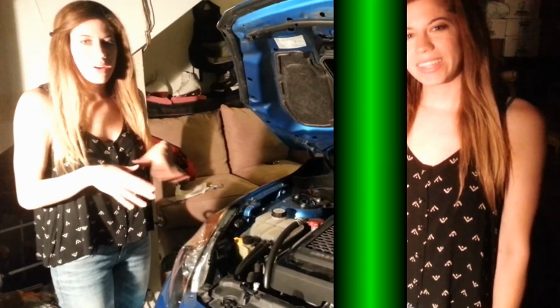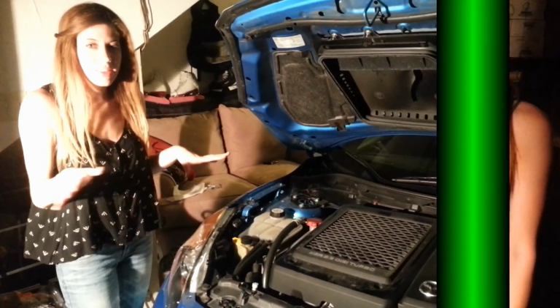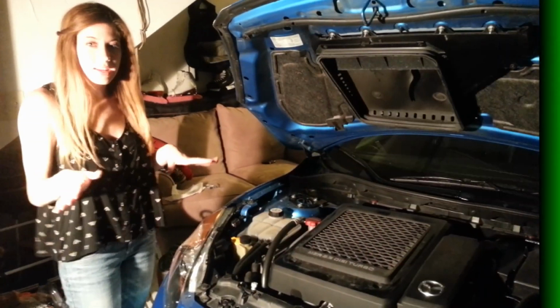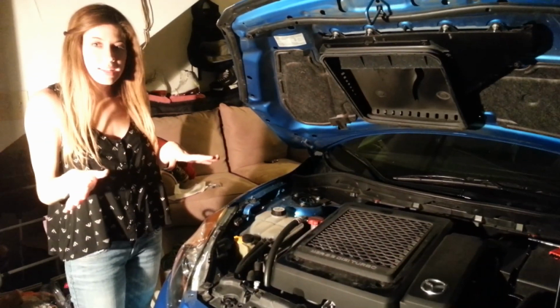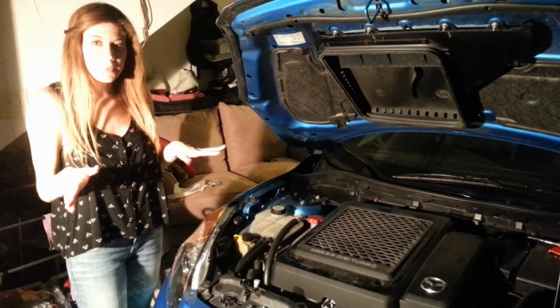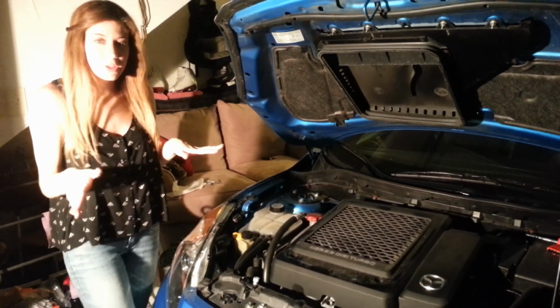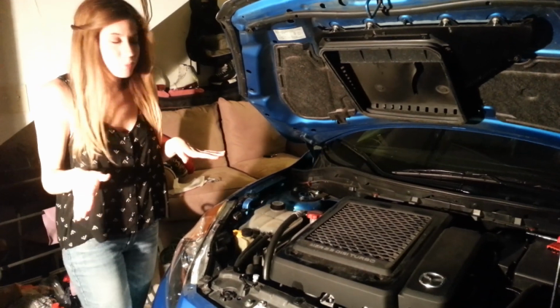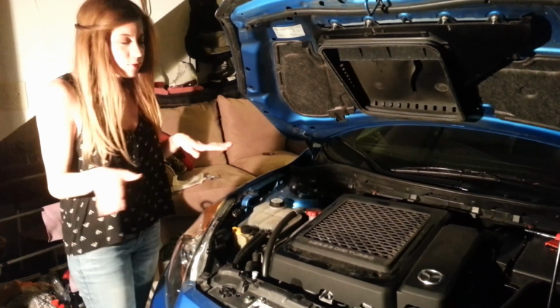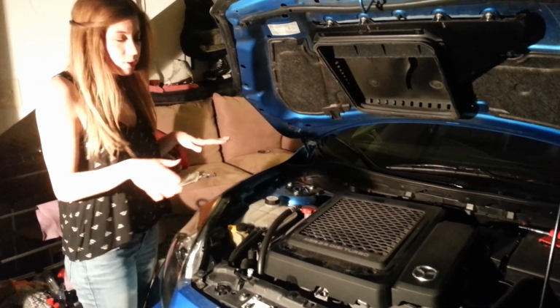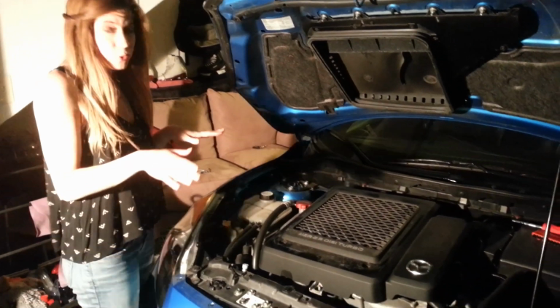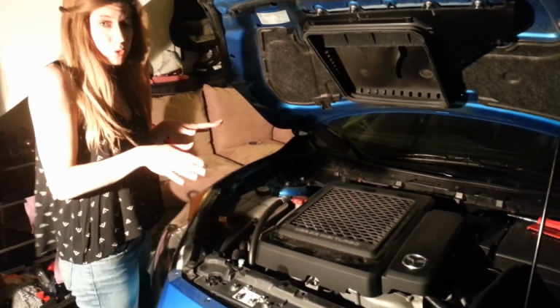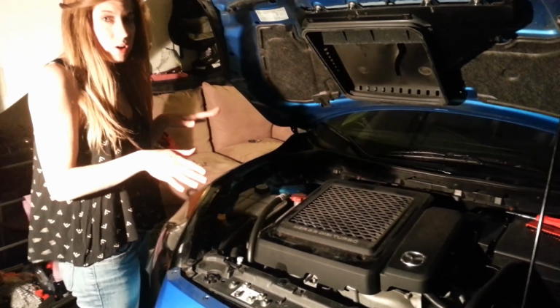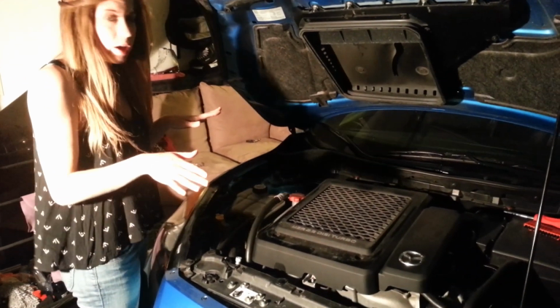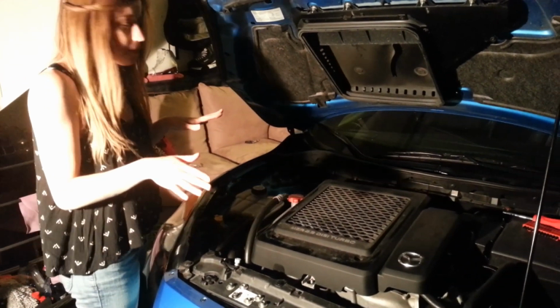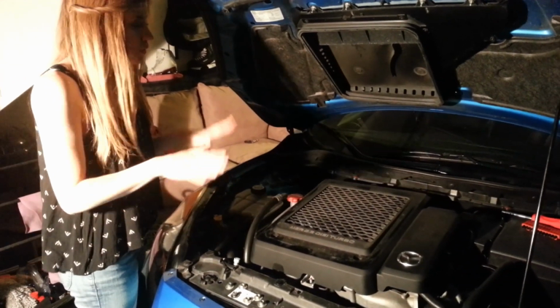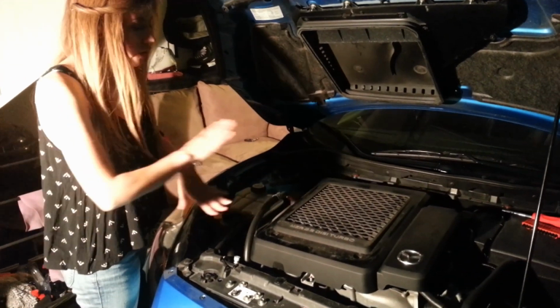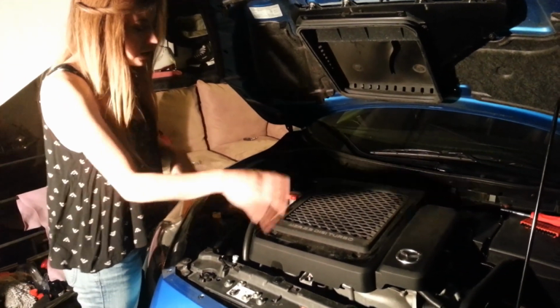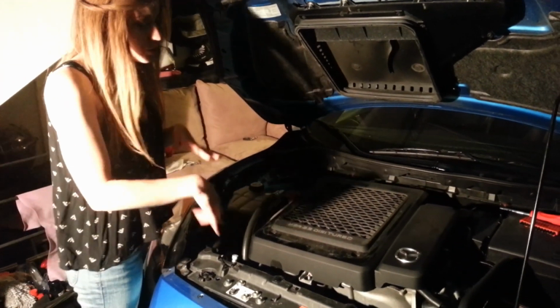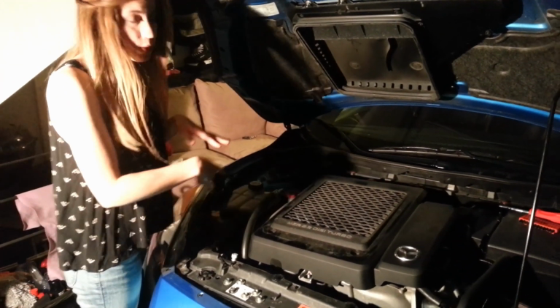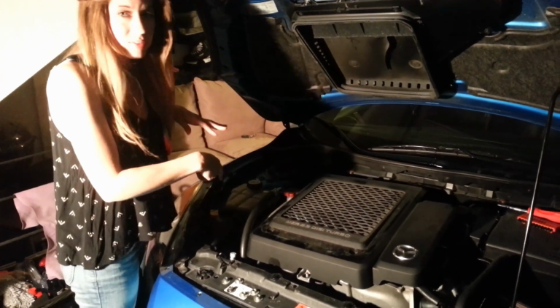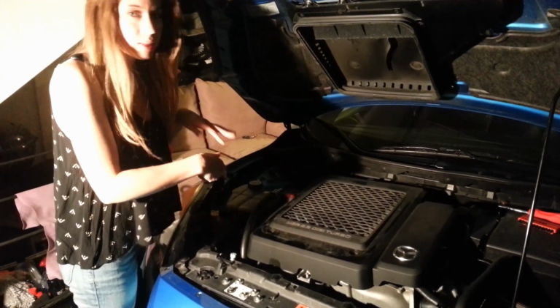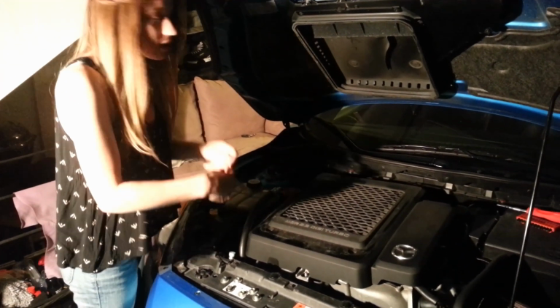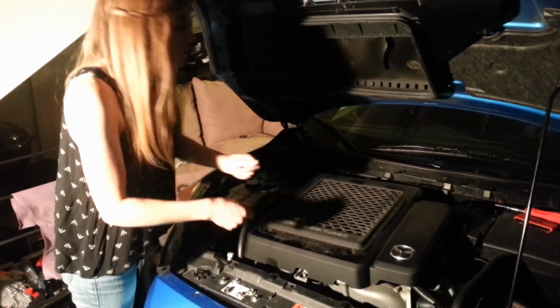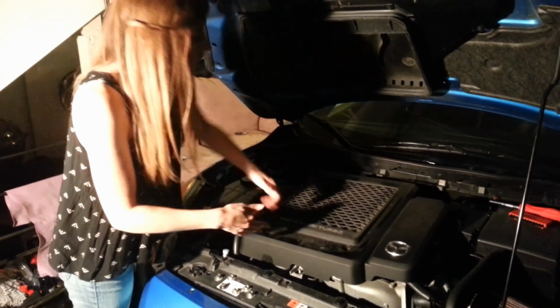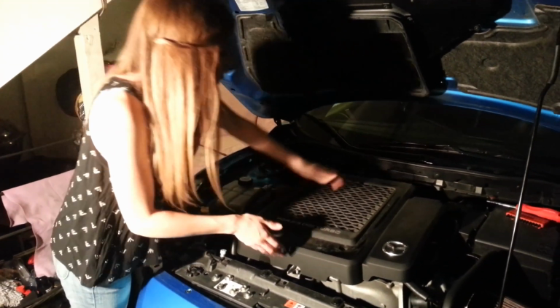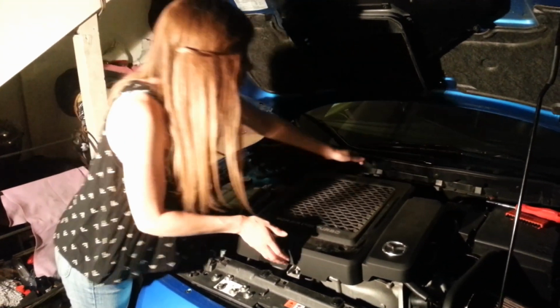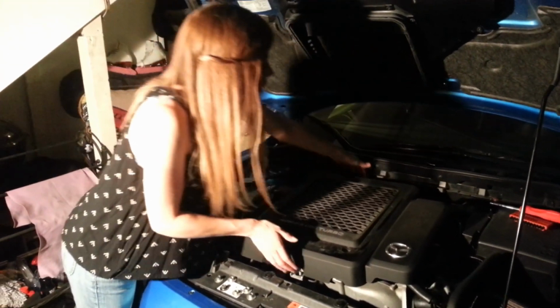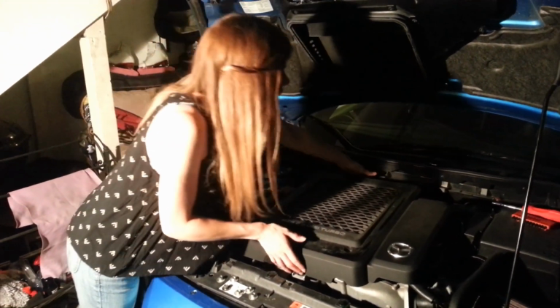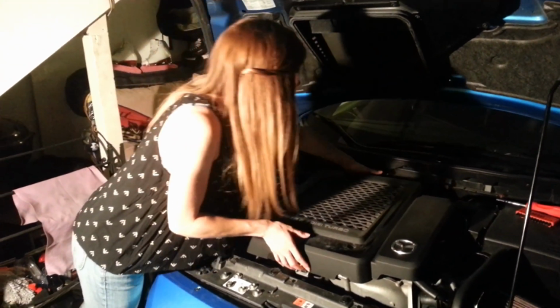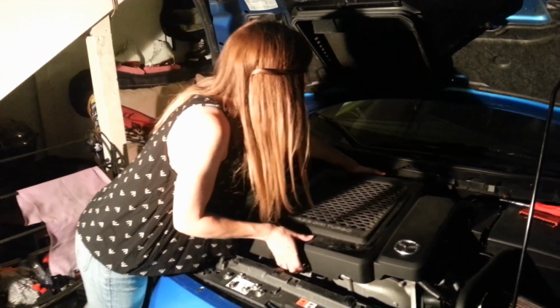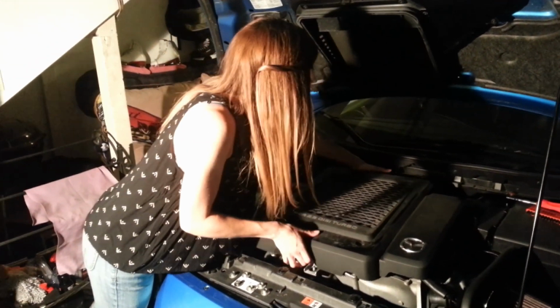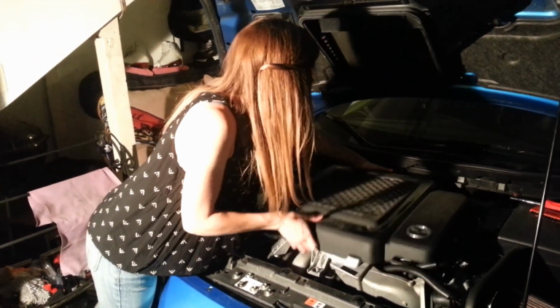The next step is to remove the intercooler. We've already unscrewed everything, so I'm just going to go ahead and take it off.